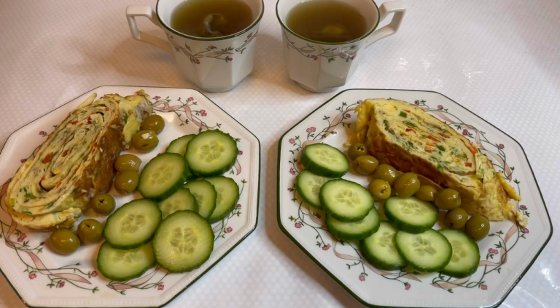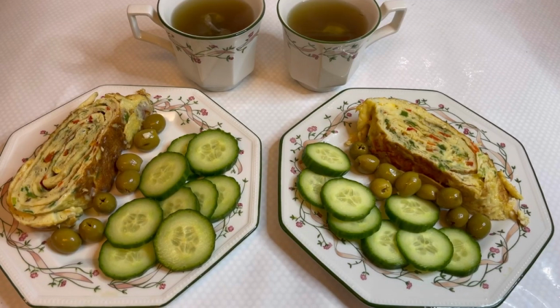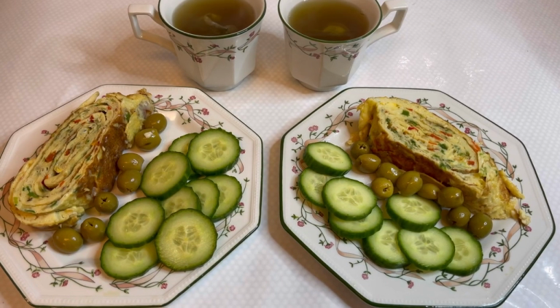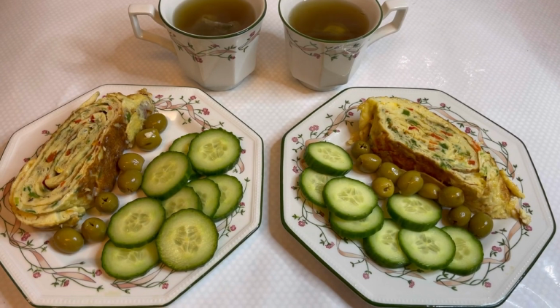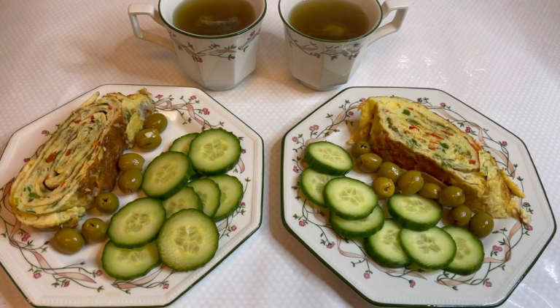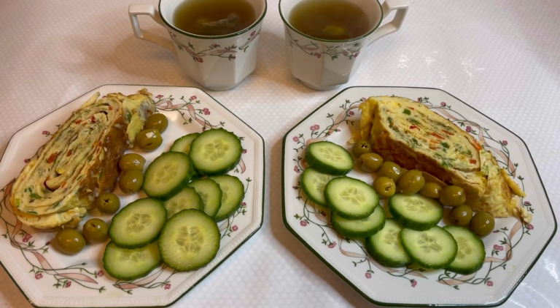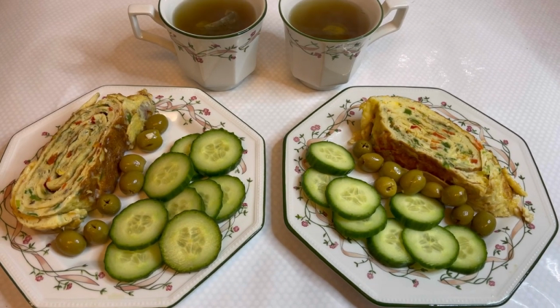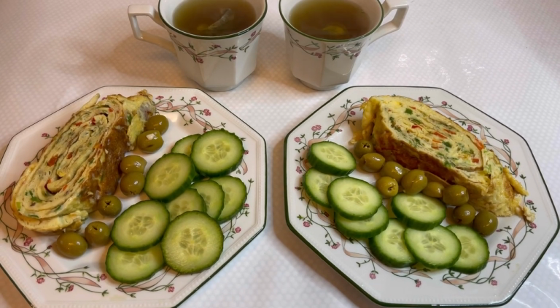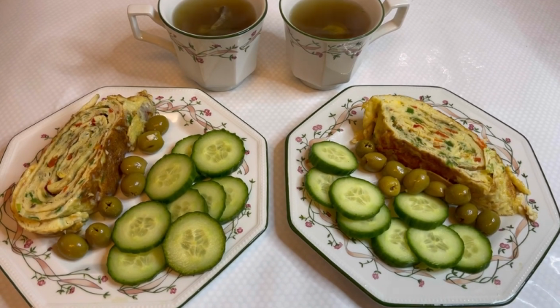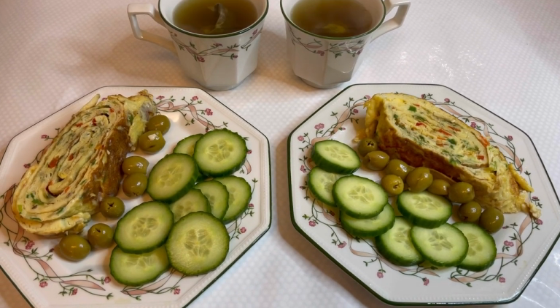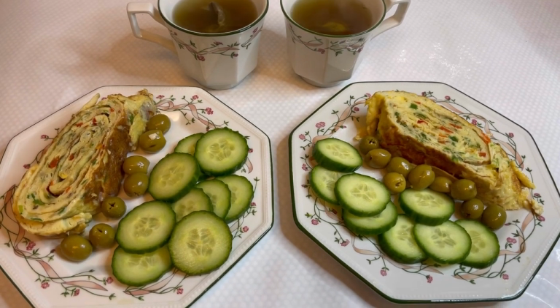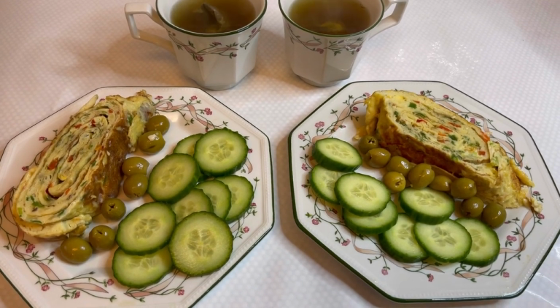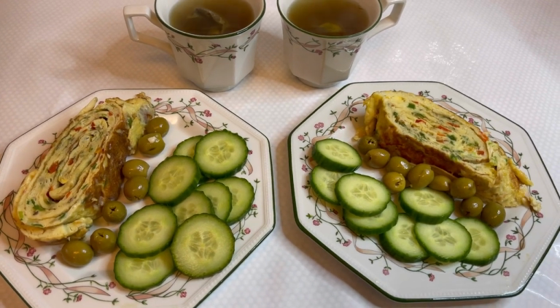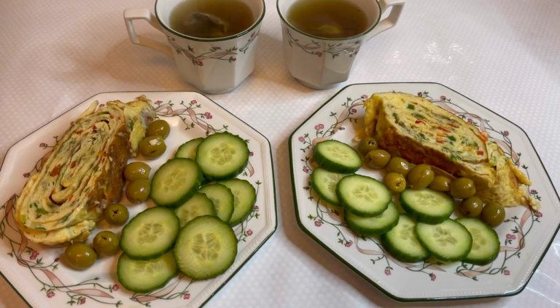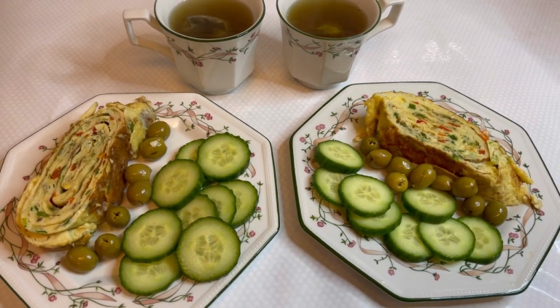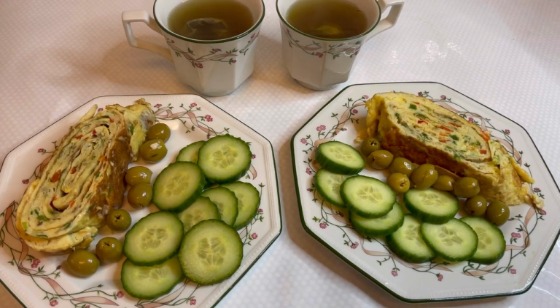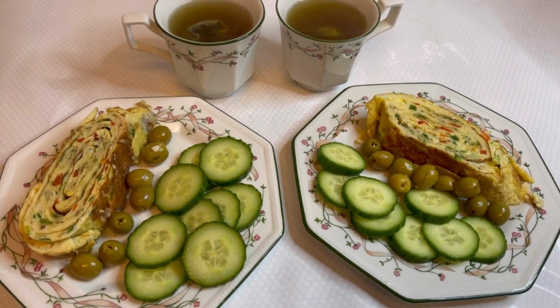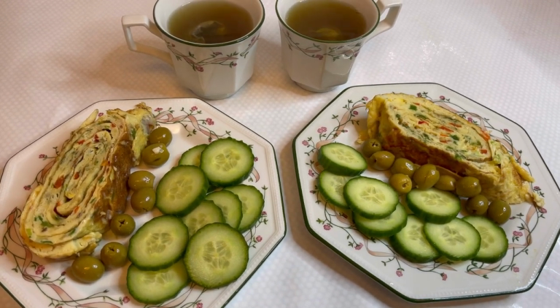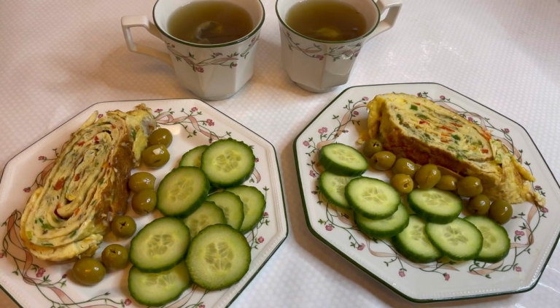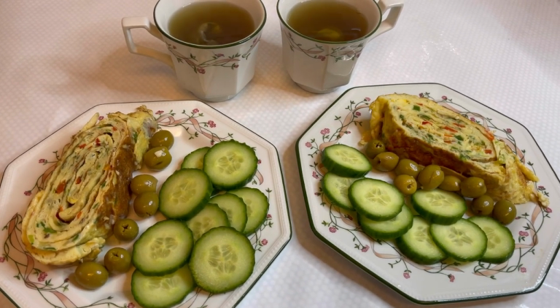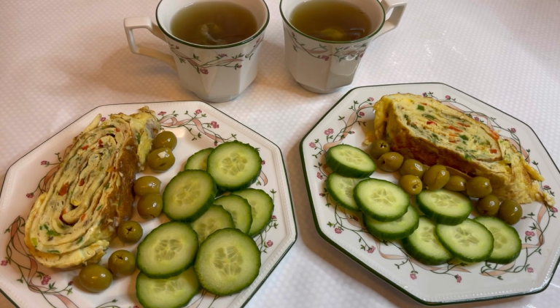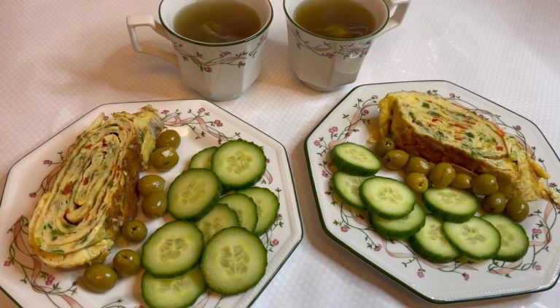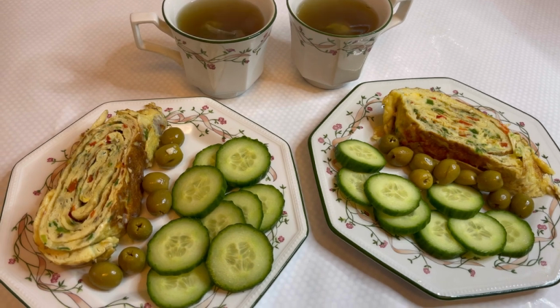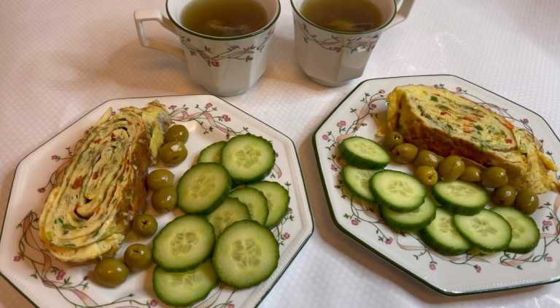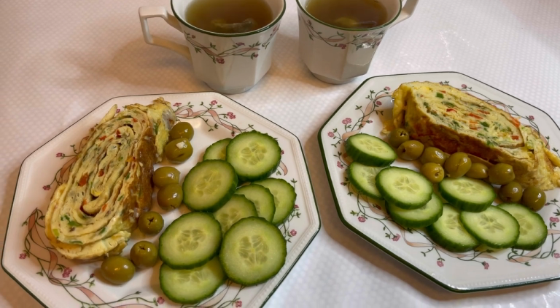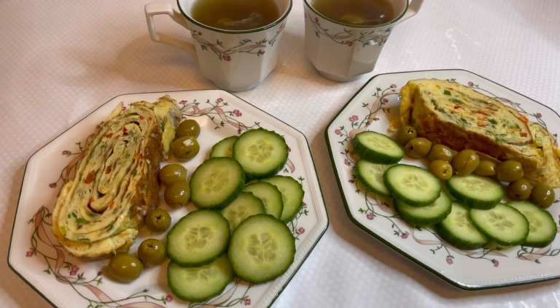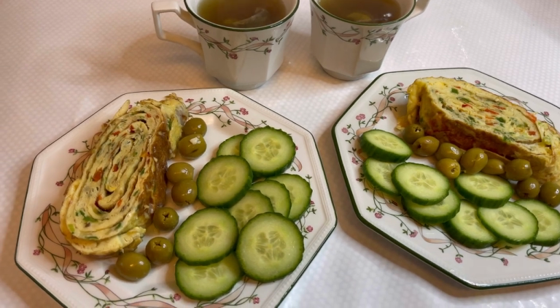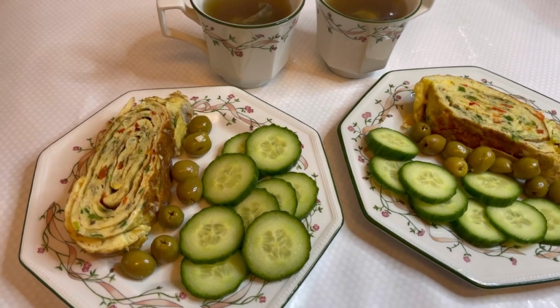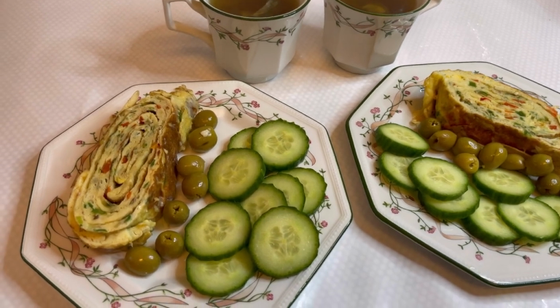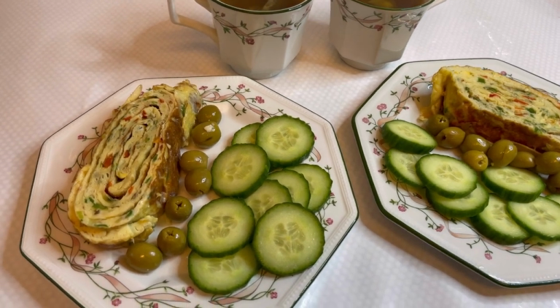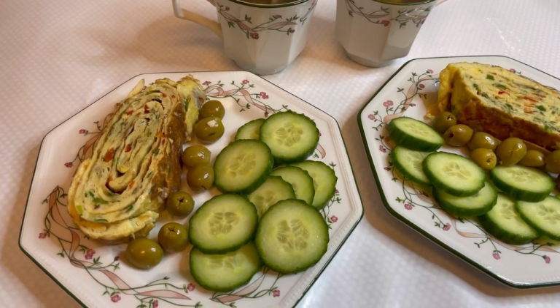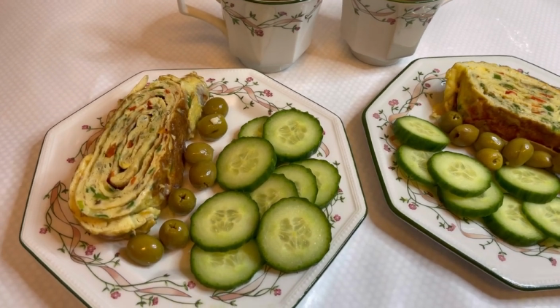My breakfast is now all ready. I've got my beautiful egg omelette with a few olives and a few slices of cucumber. I'll also be having a cup of matcha green tea.